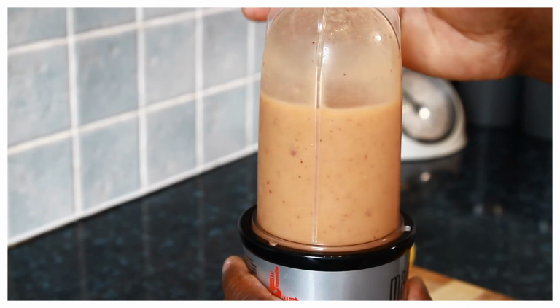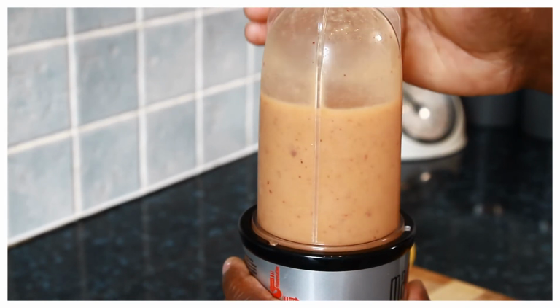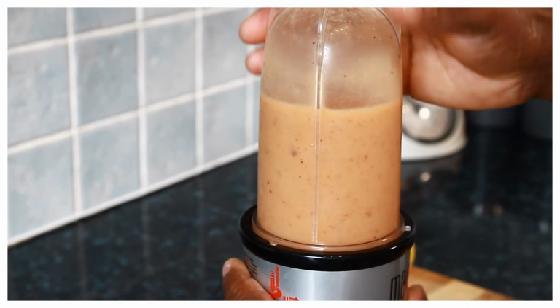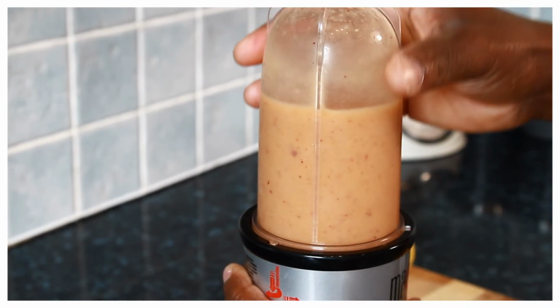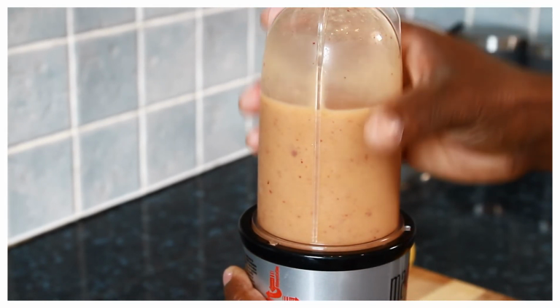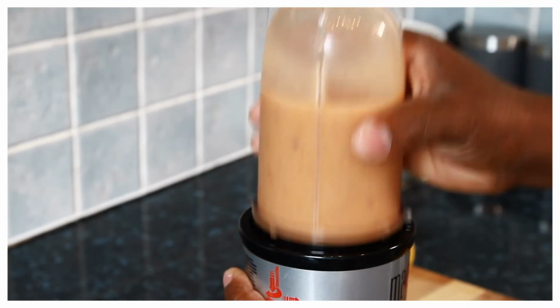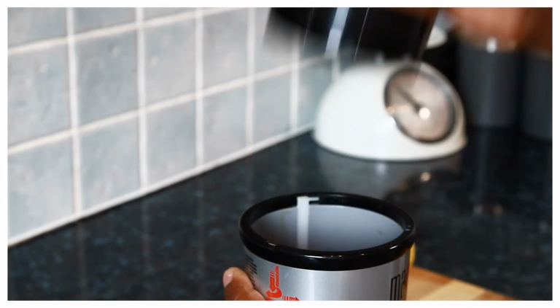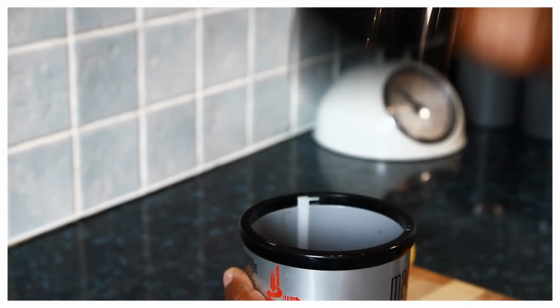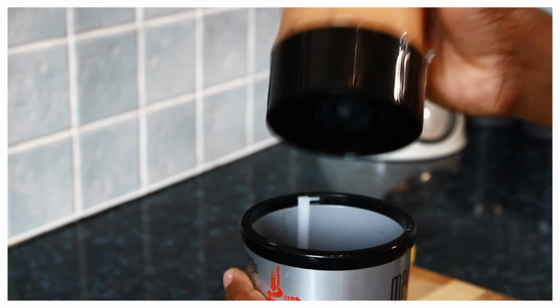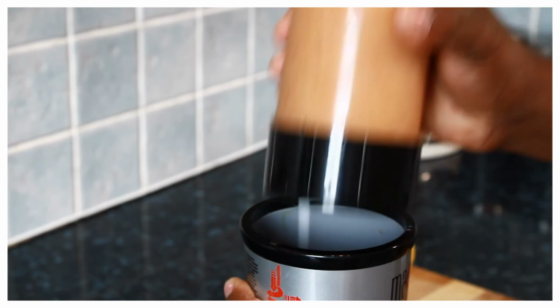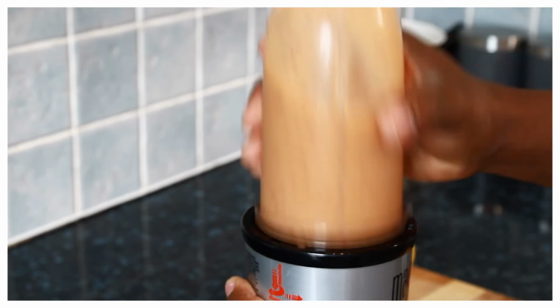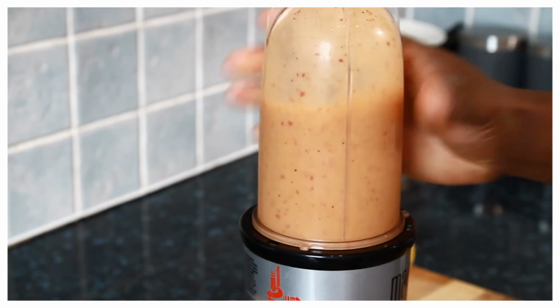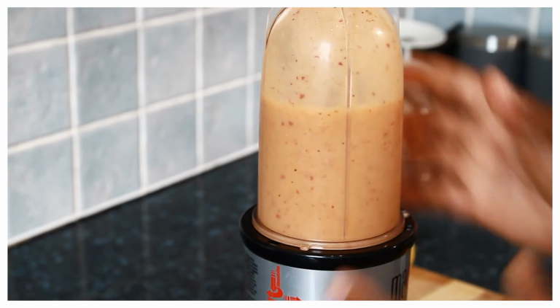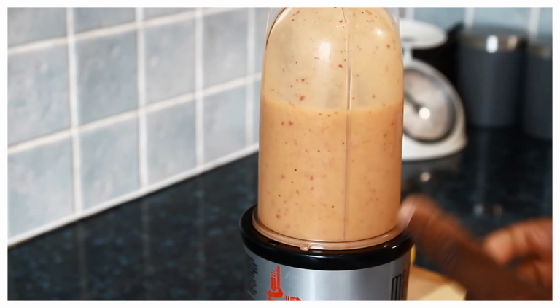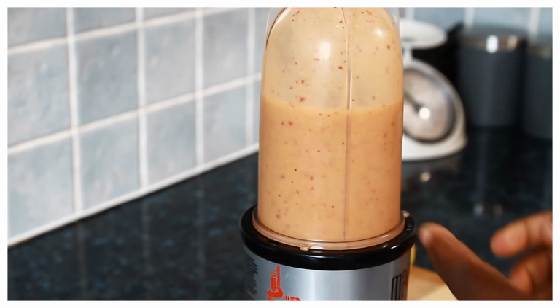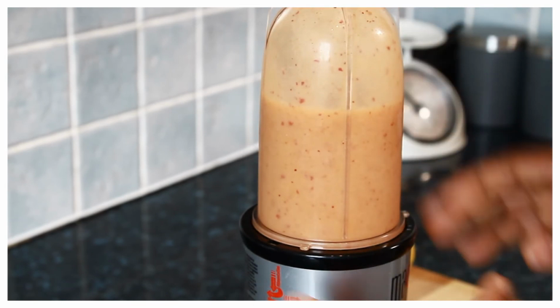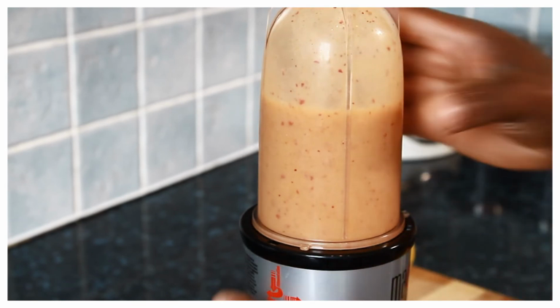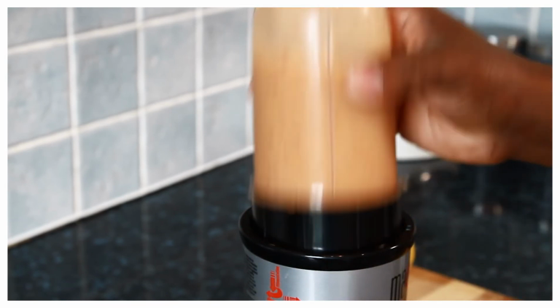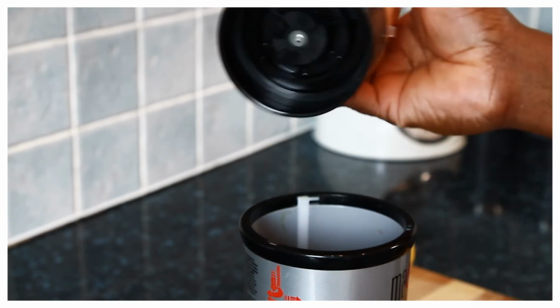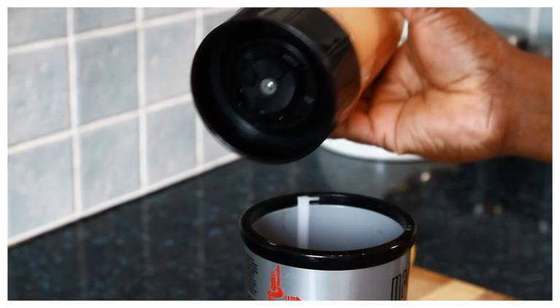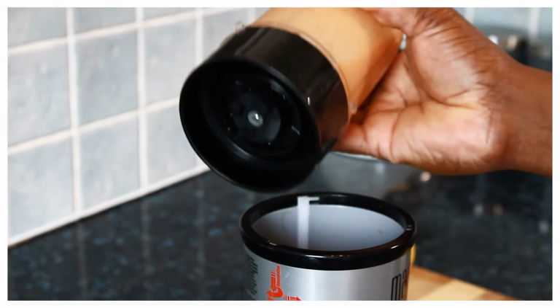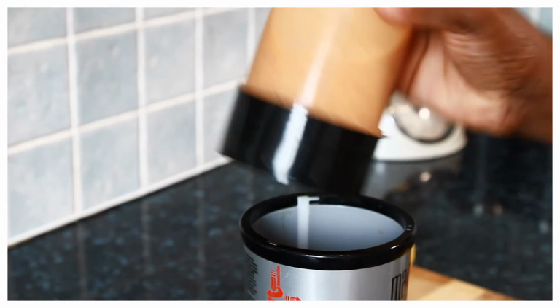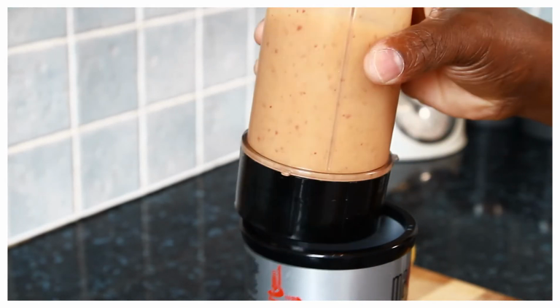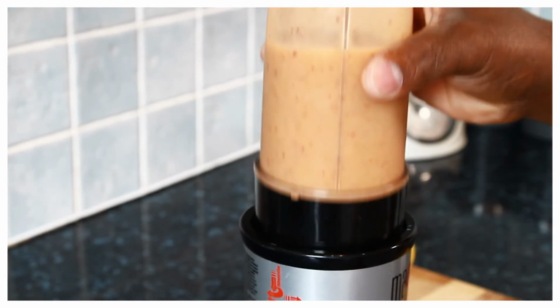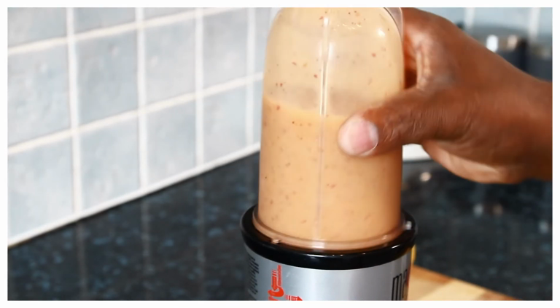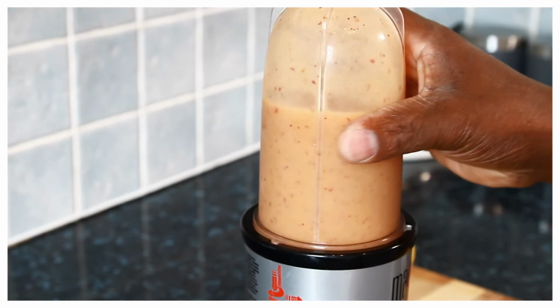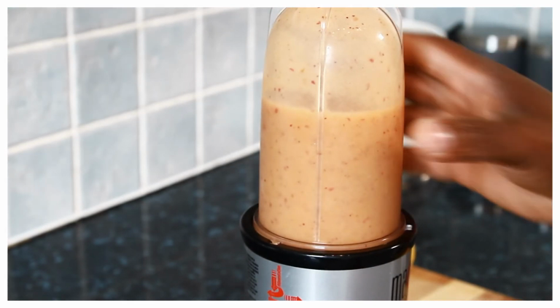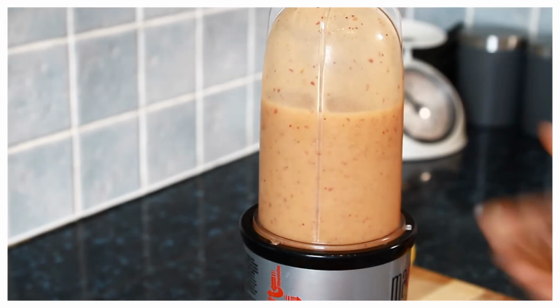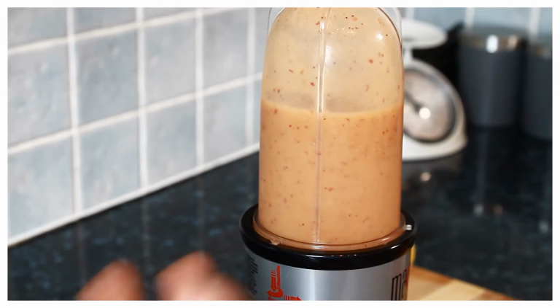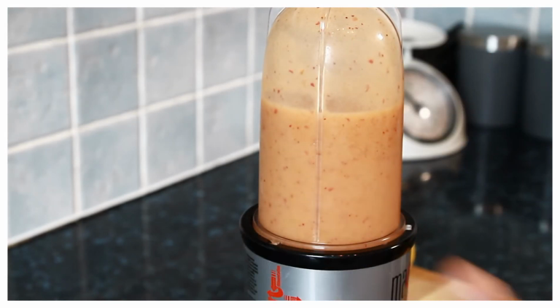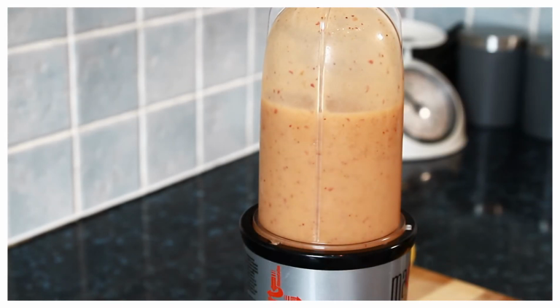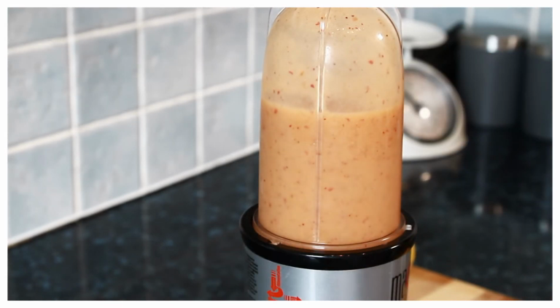Okay, nice one. So basically, this is it. So easy and simple. And I'm just gonna sheer it up now.